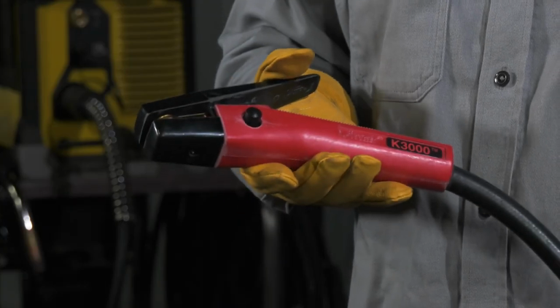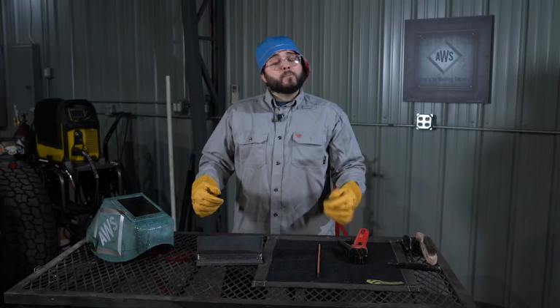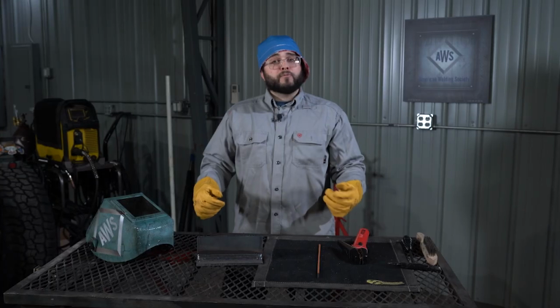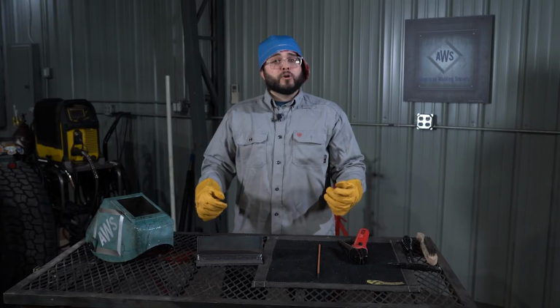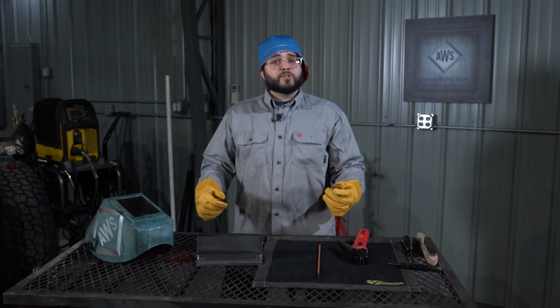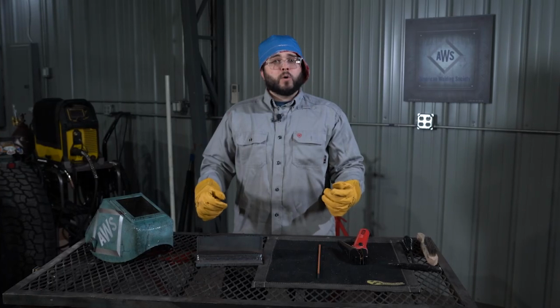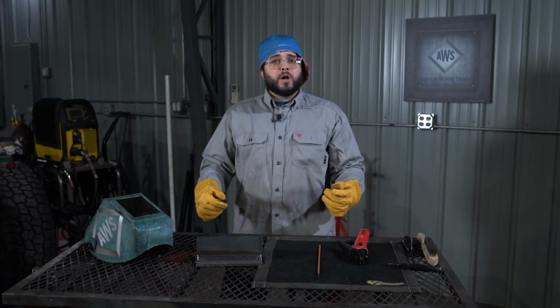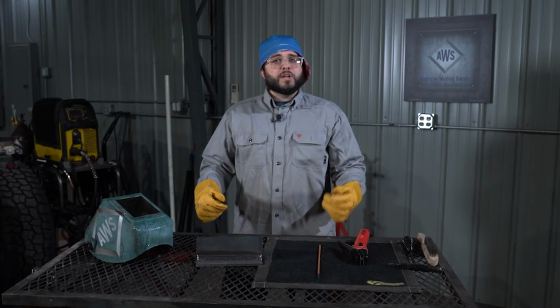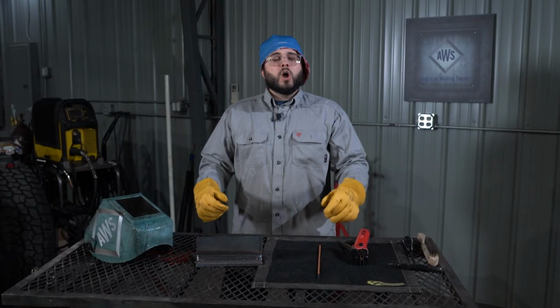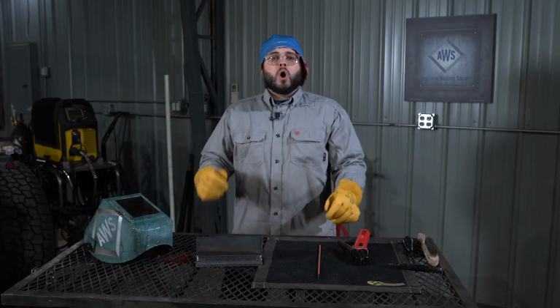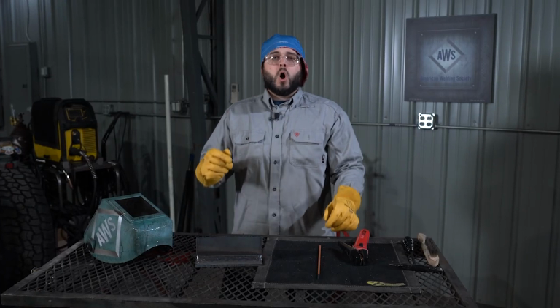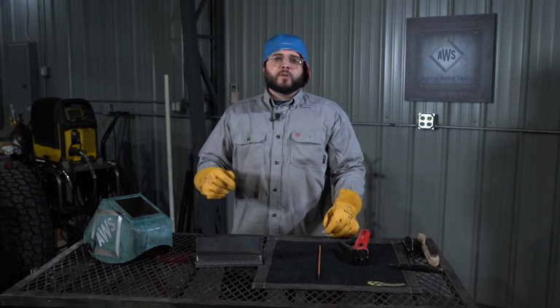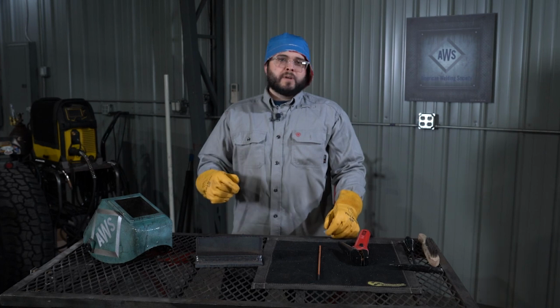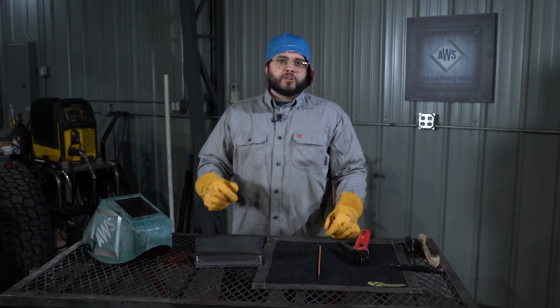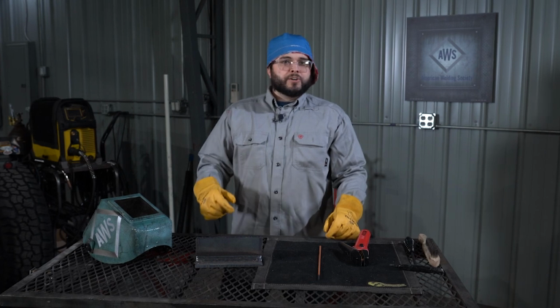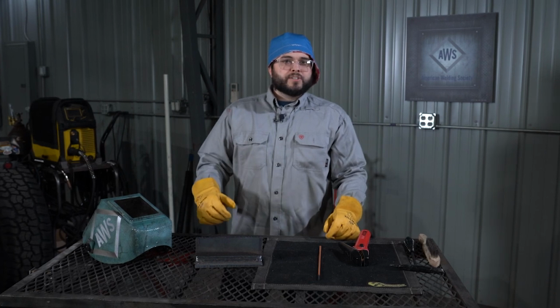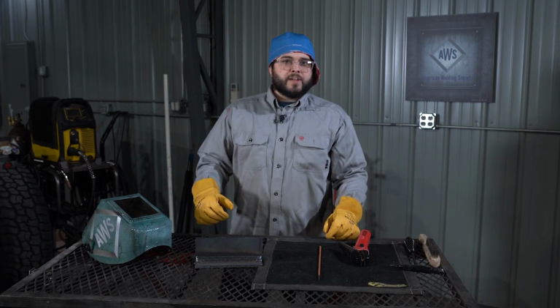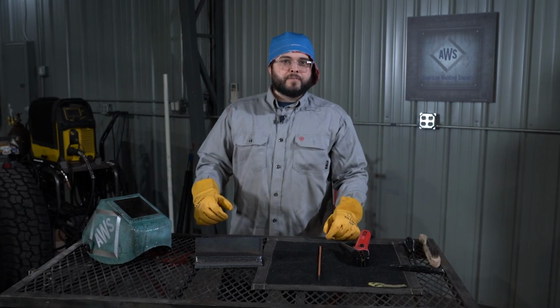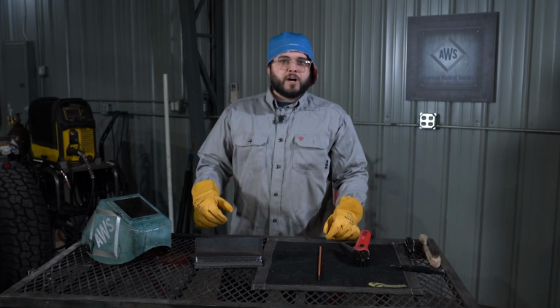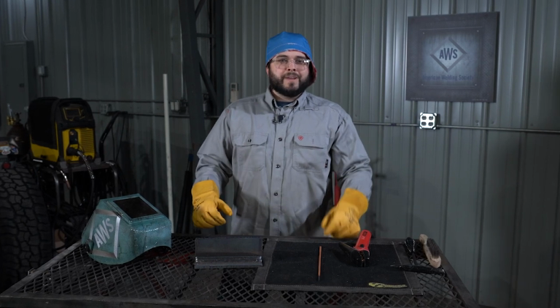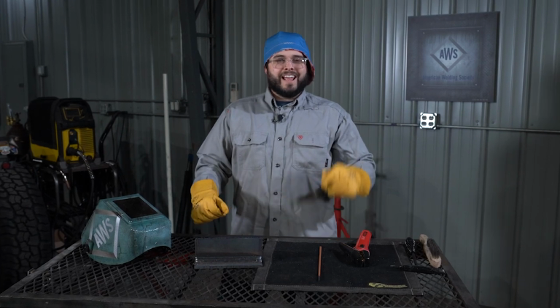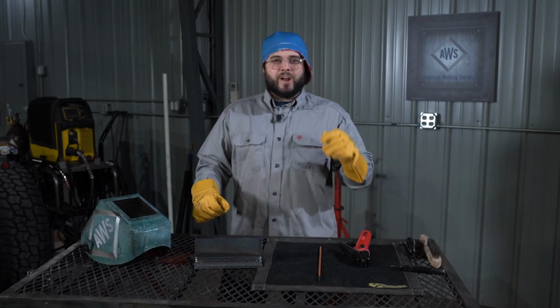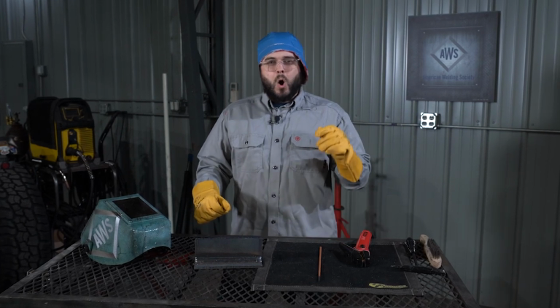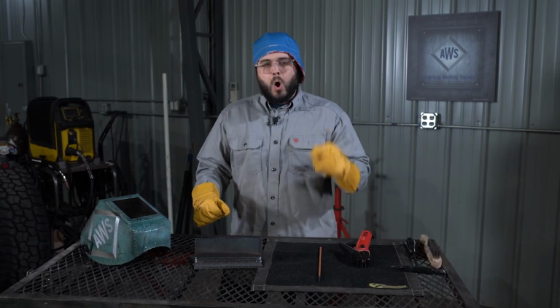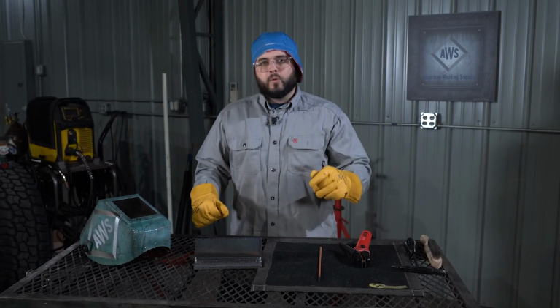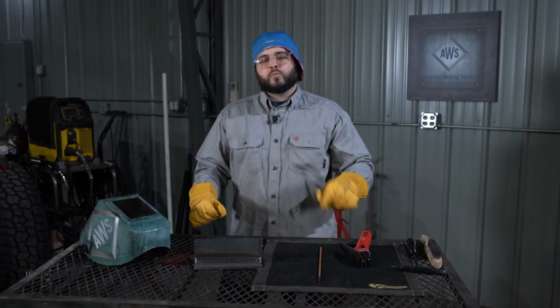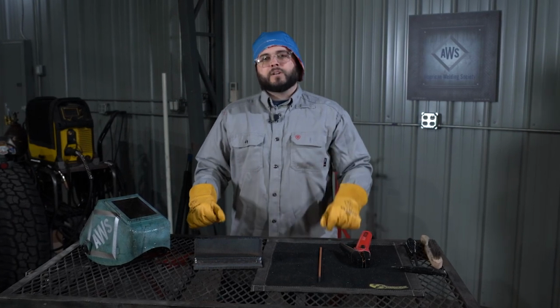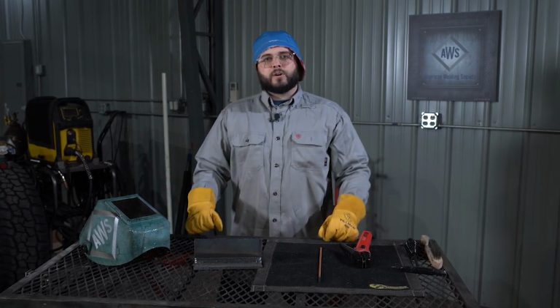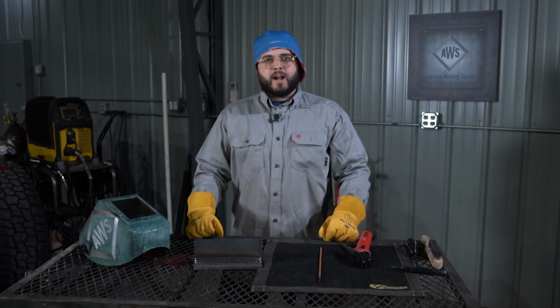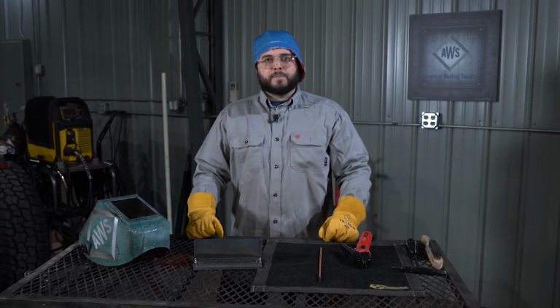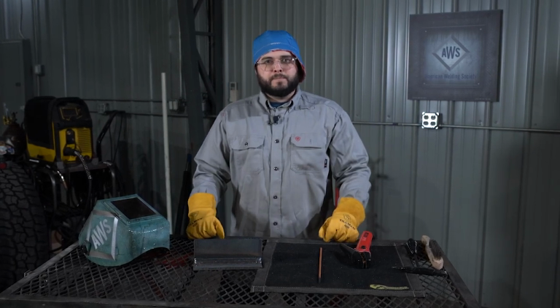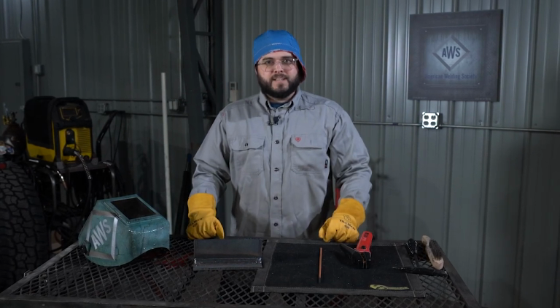Remember, before you start gouging, always make sure you're in a safe environment and always wearing the correct PPE.